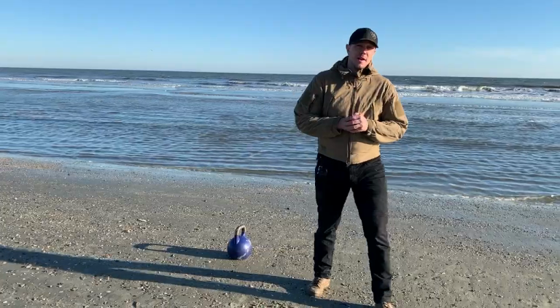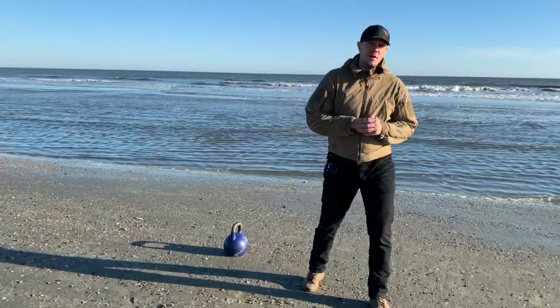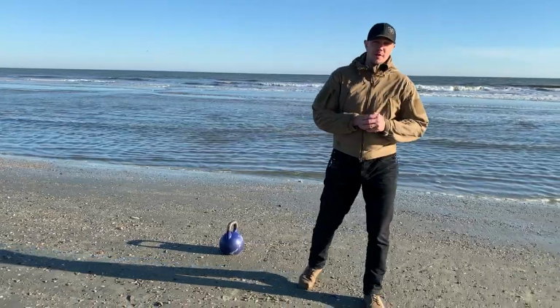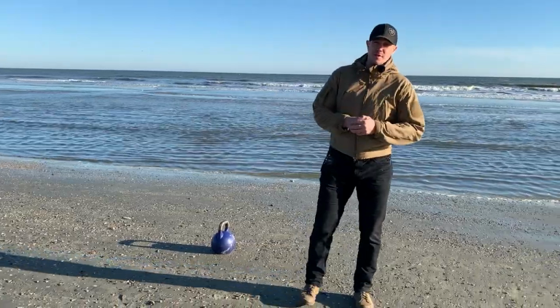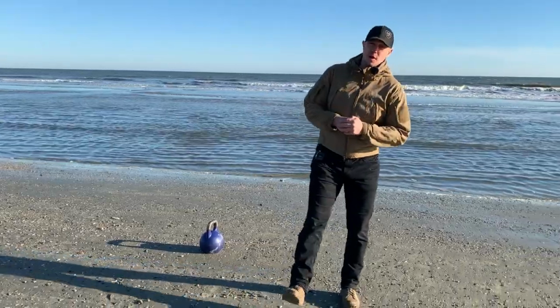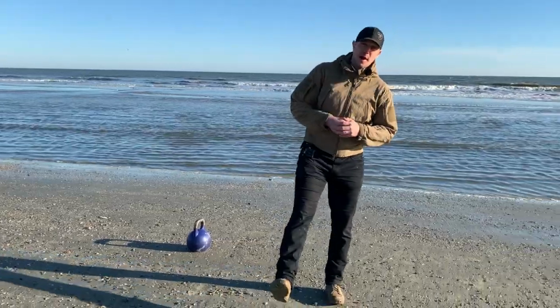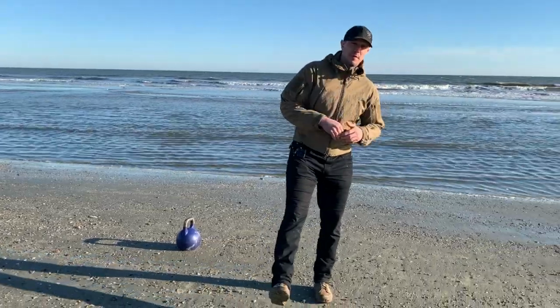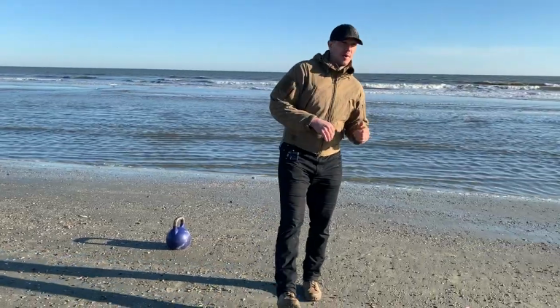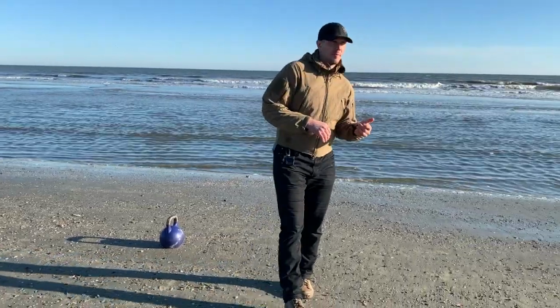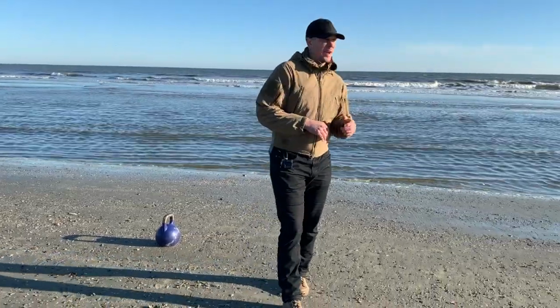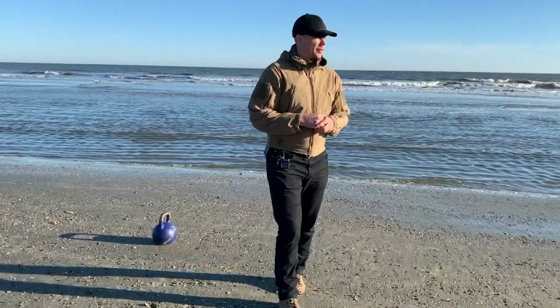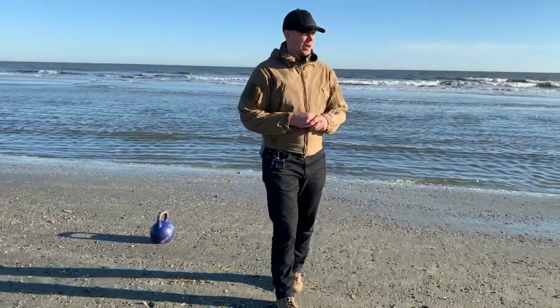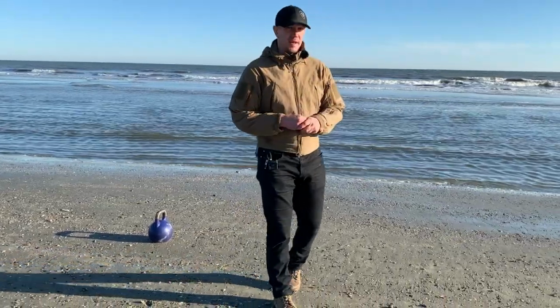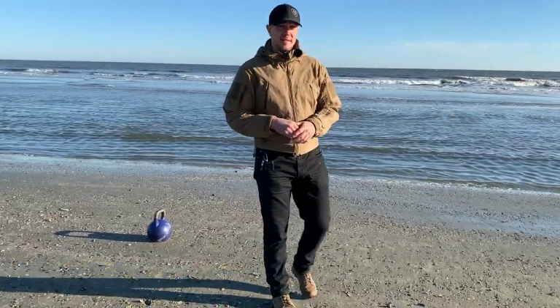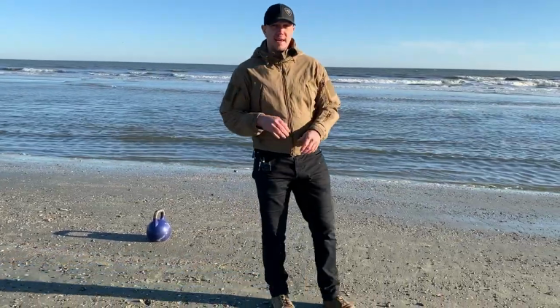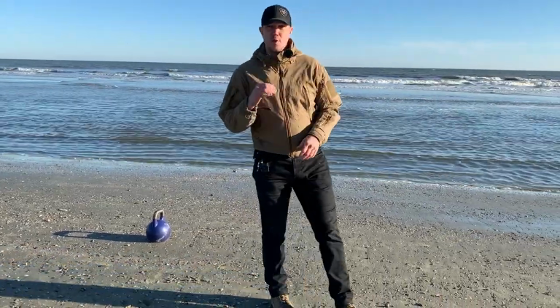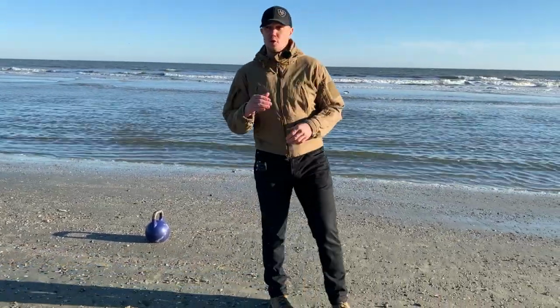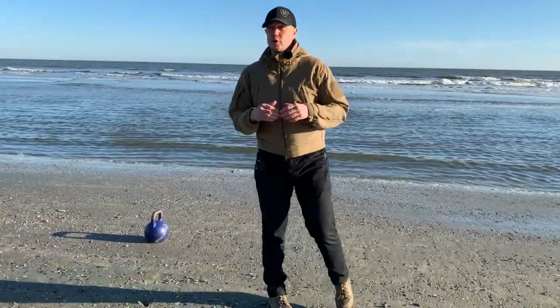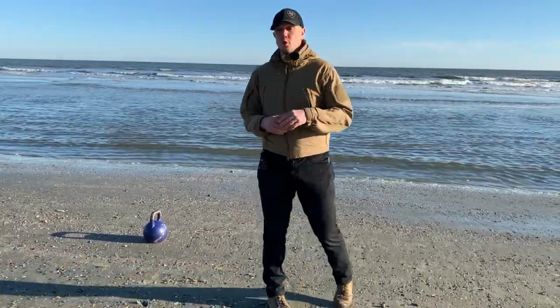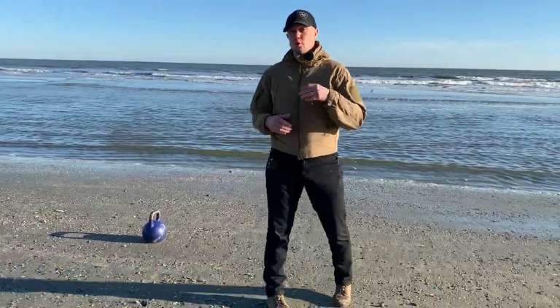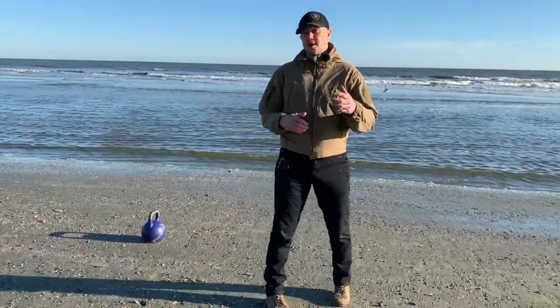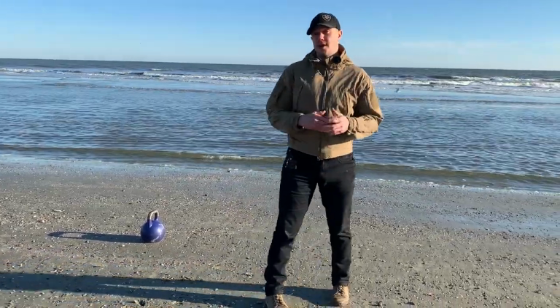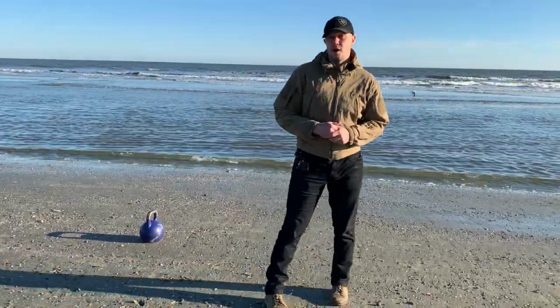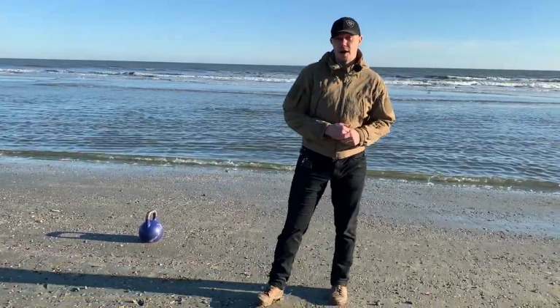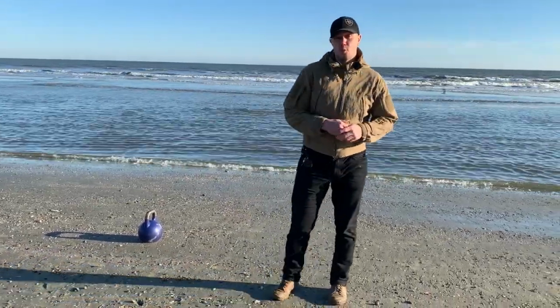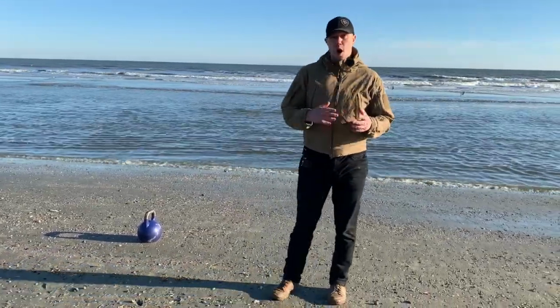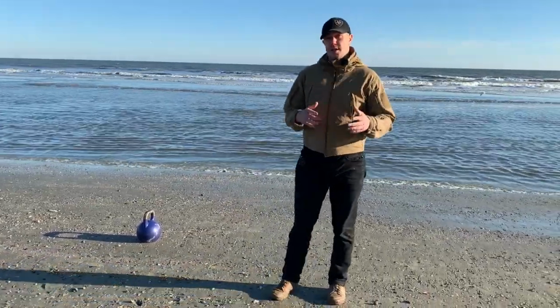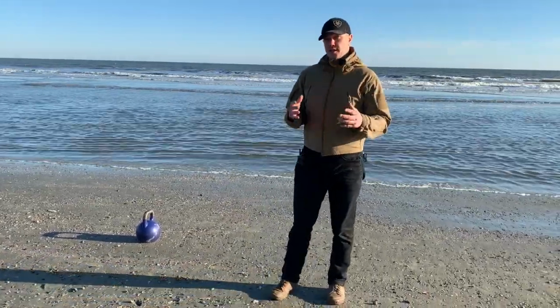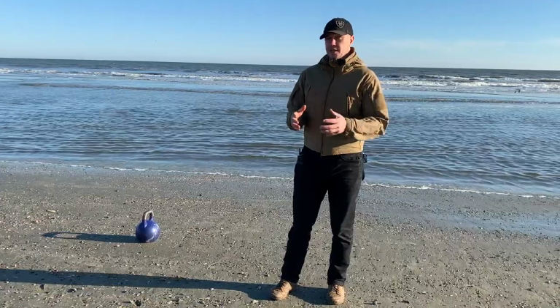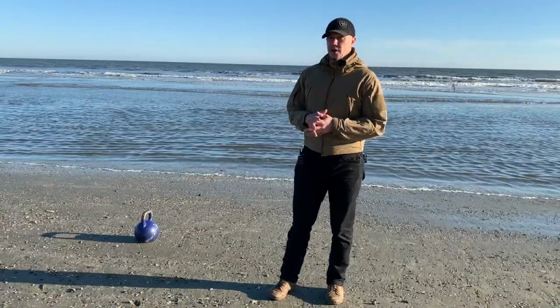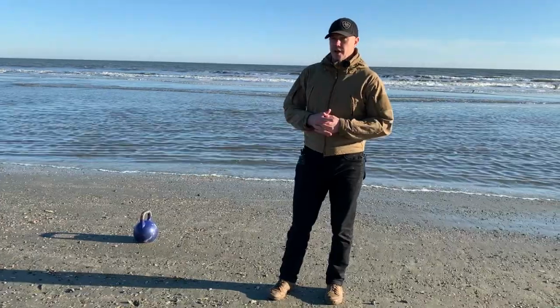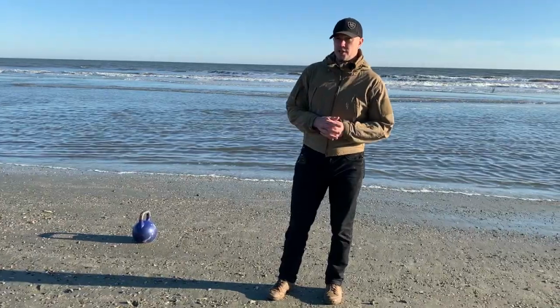Hello, this is Mark Wildman of Wildman Athletica, and today we are going to work once again on a walking clean variation.